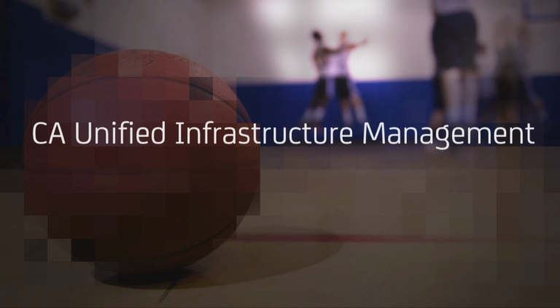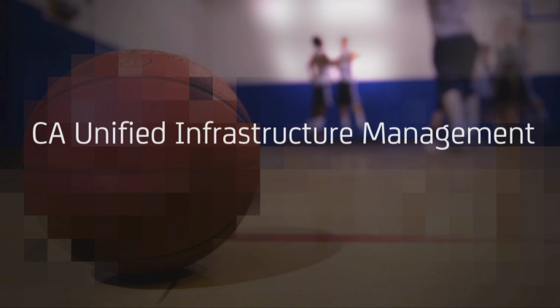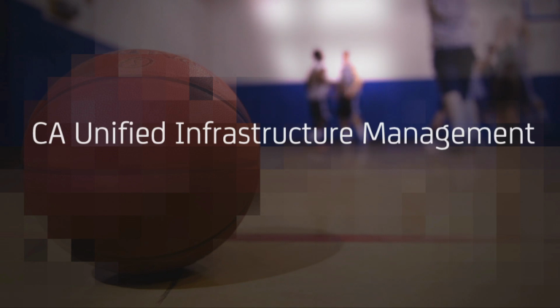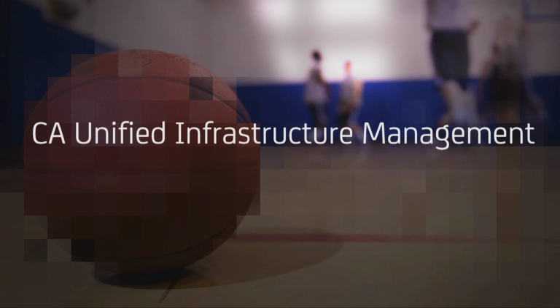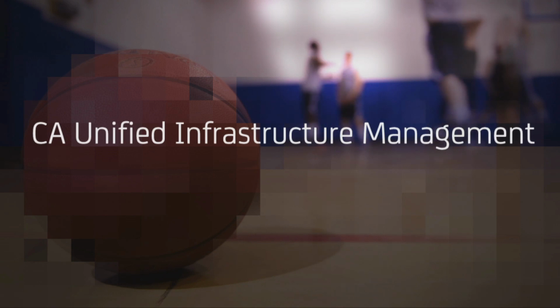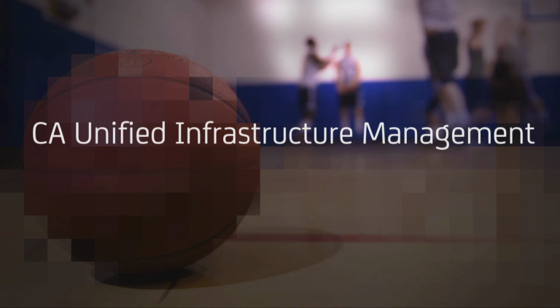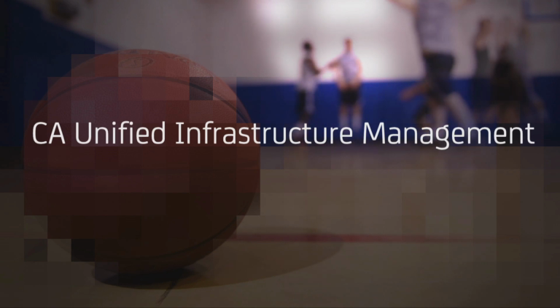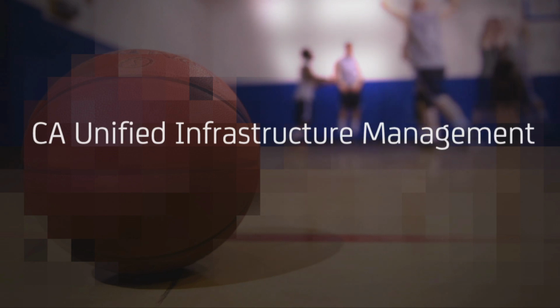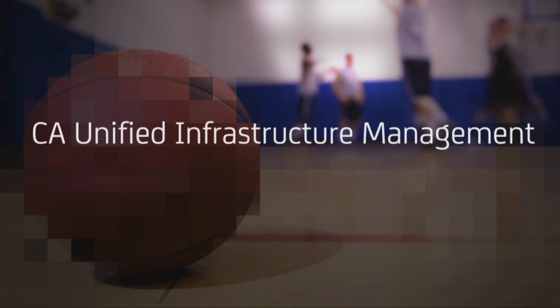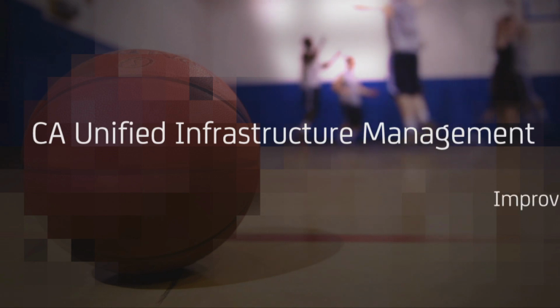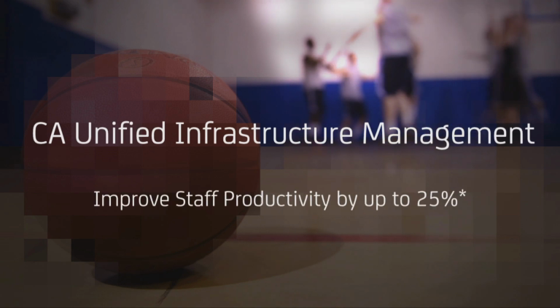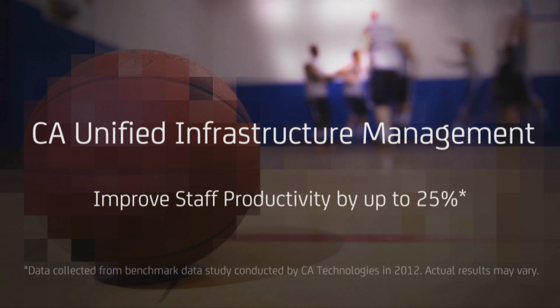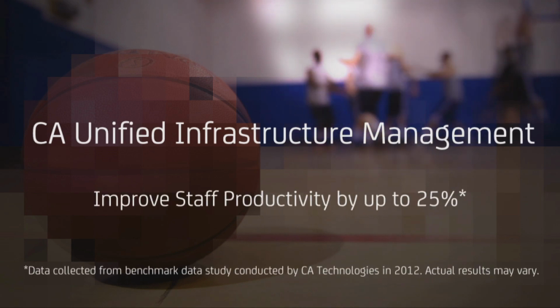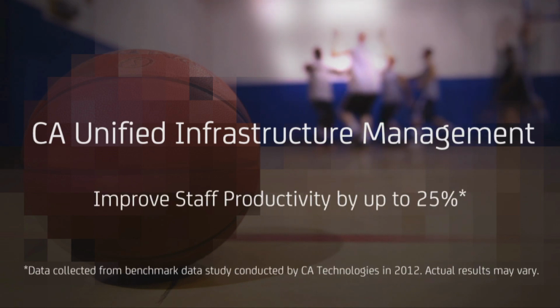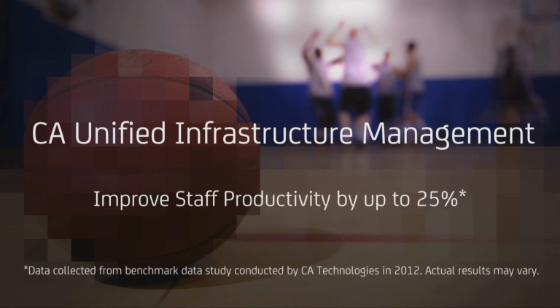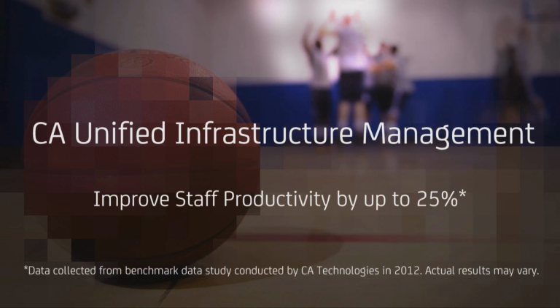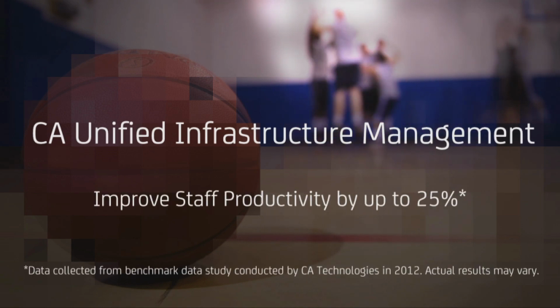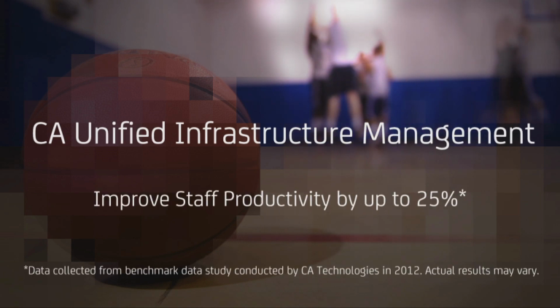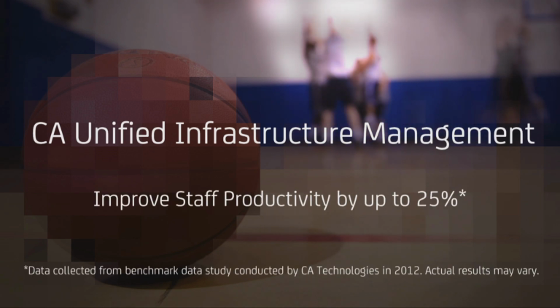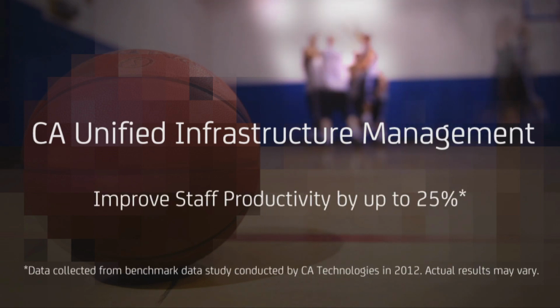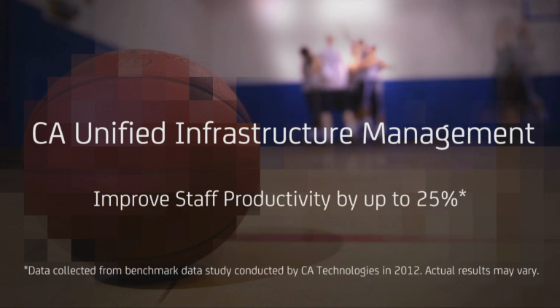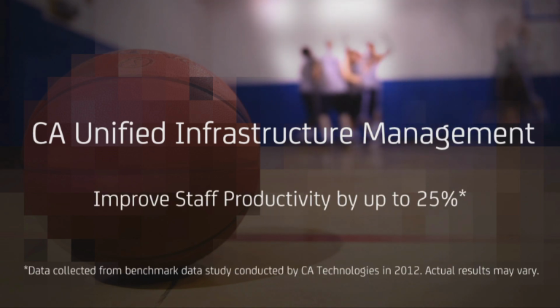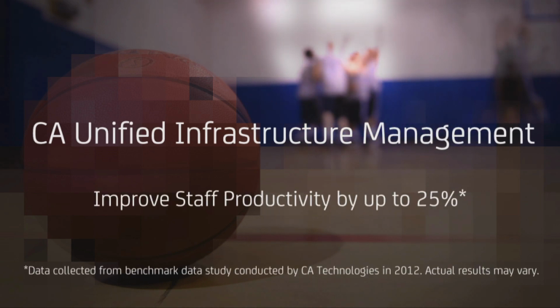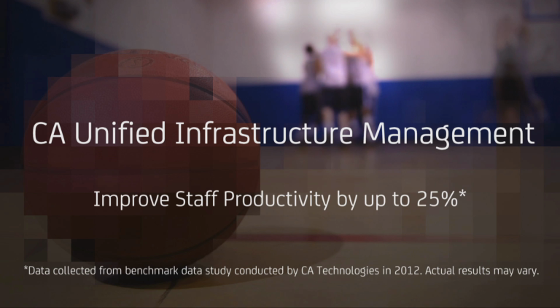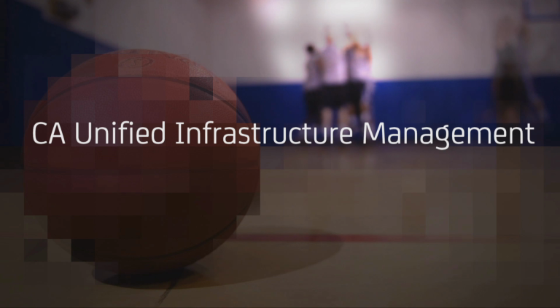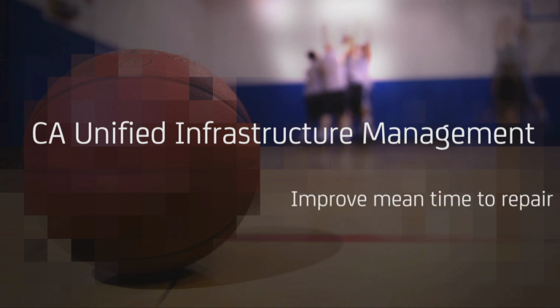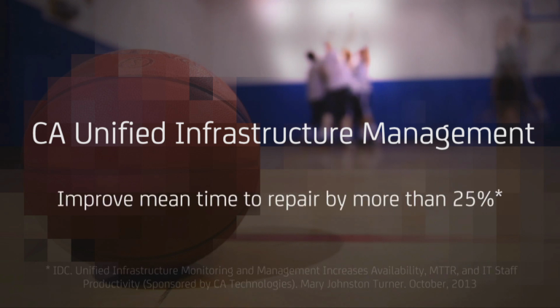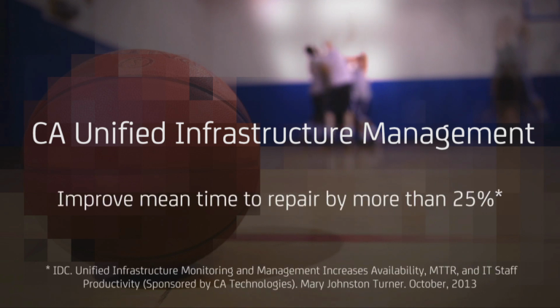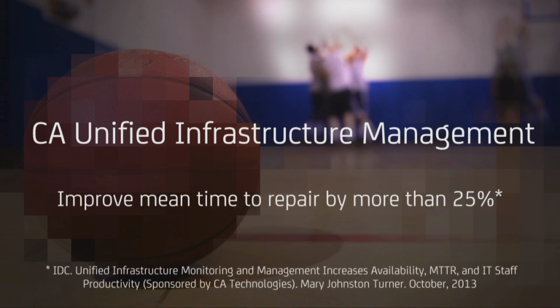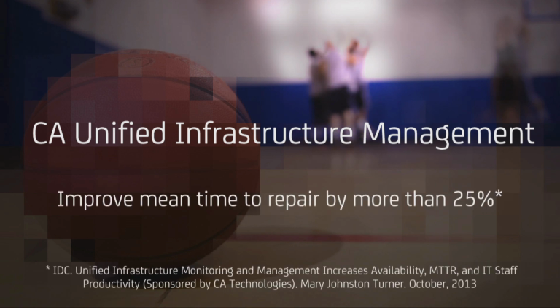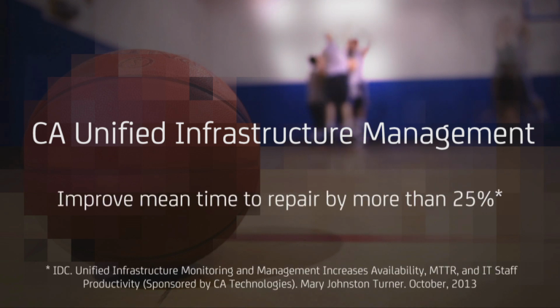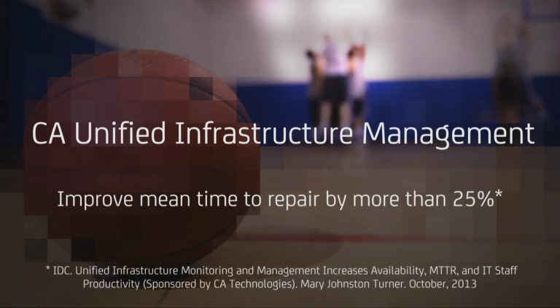CA Unified Infrastructure Management. Give your team the unified monitoring advantage and win.